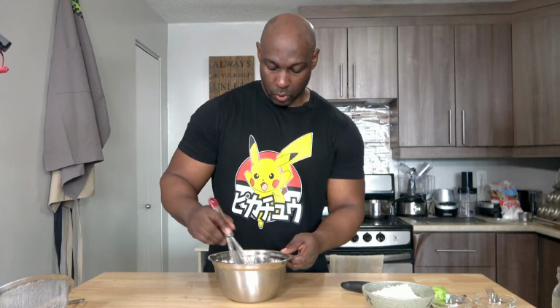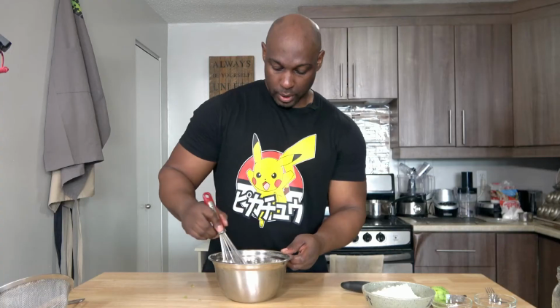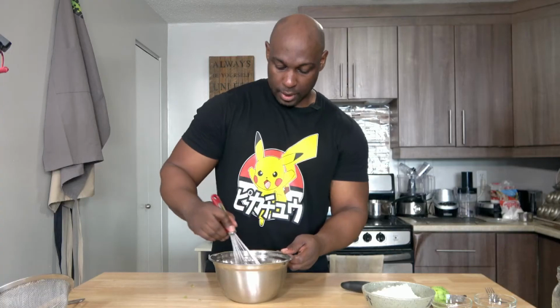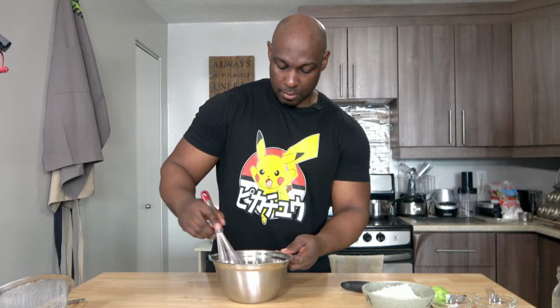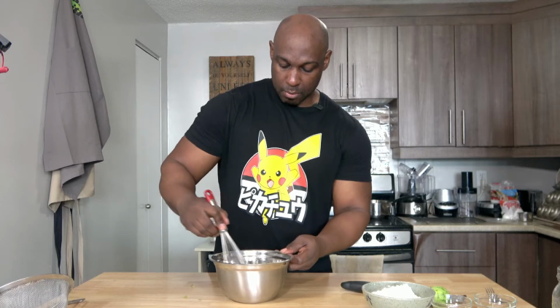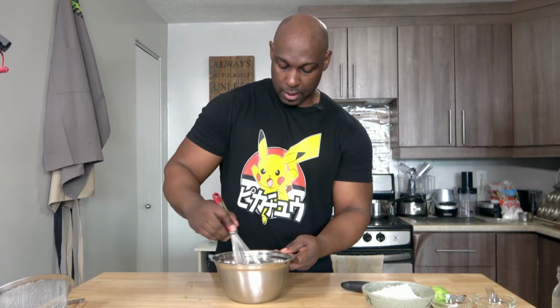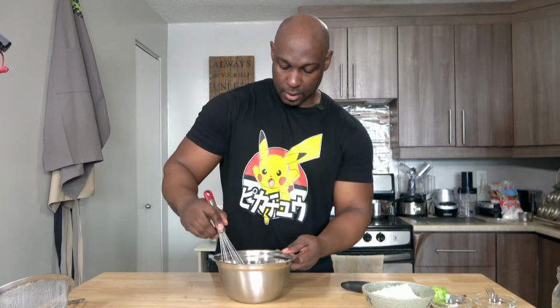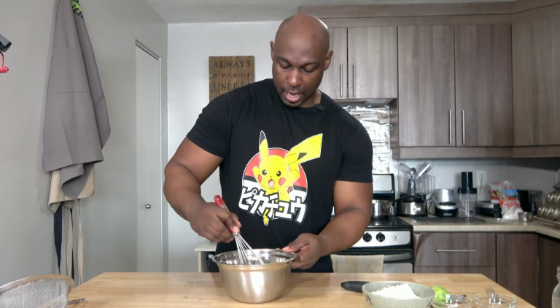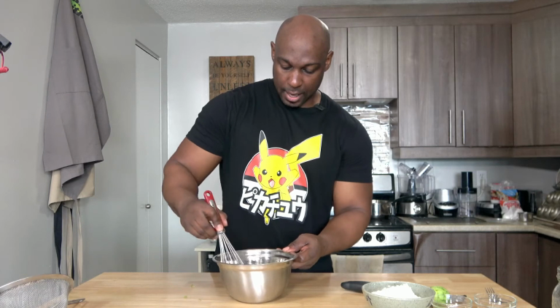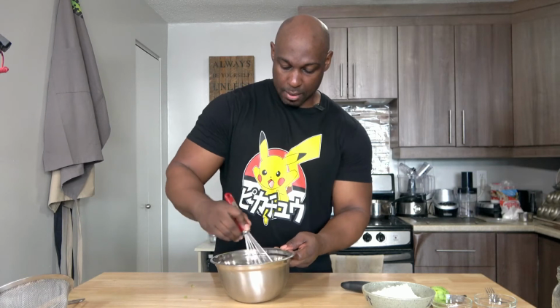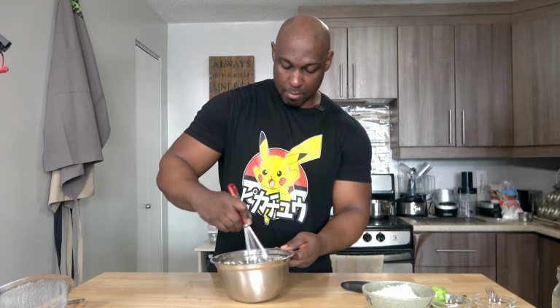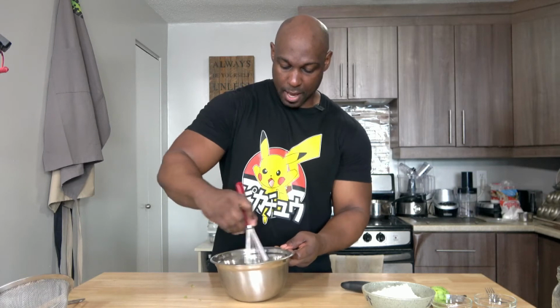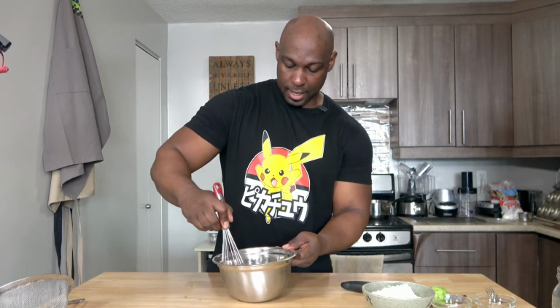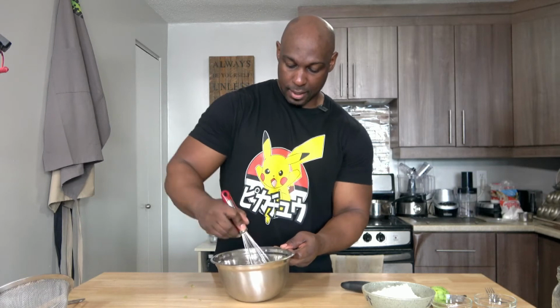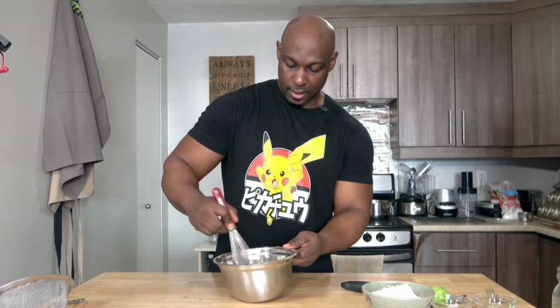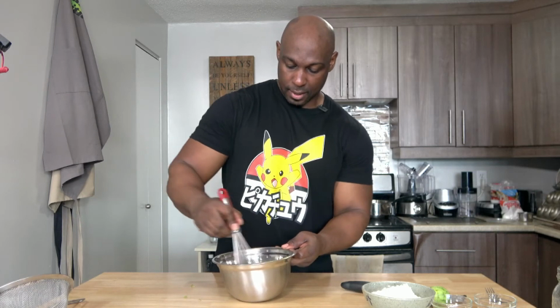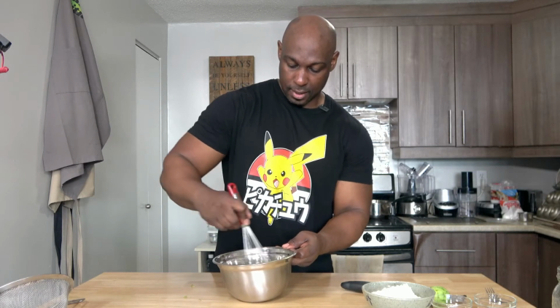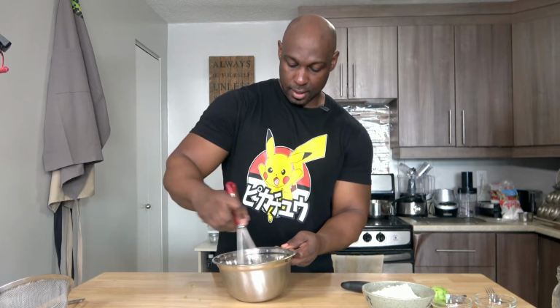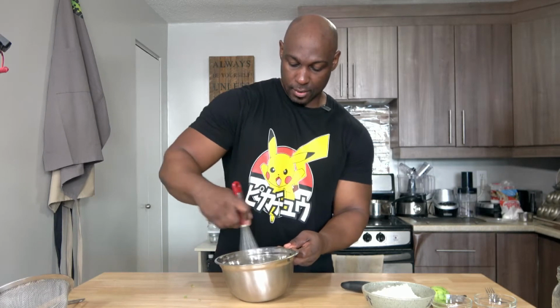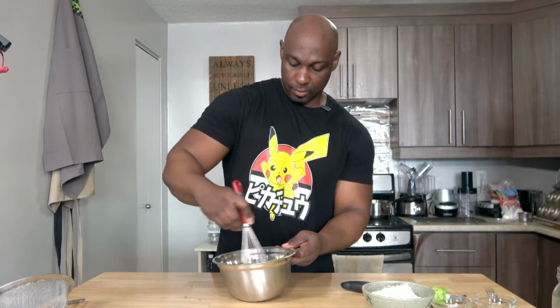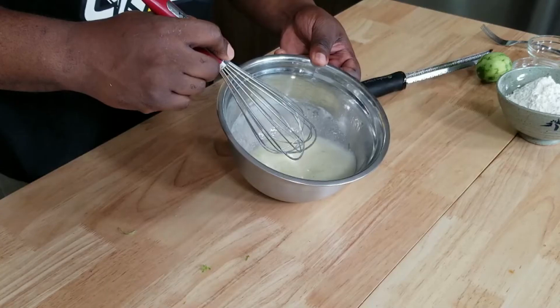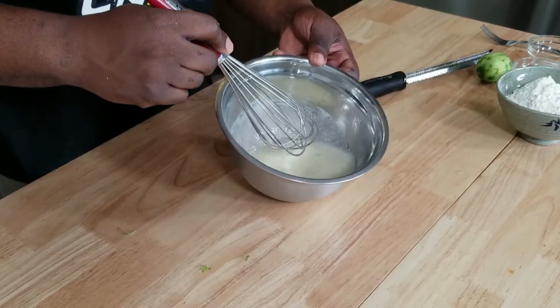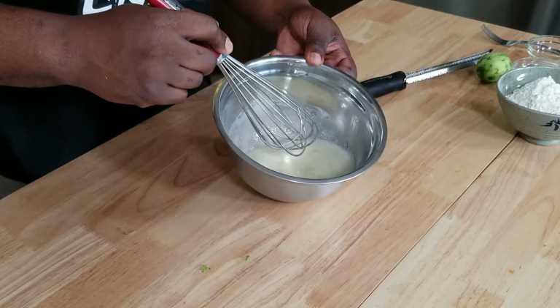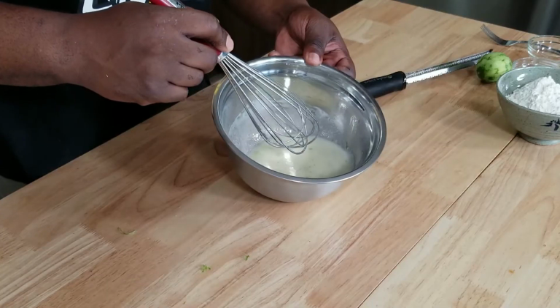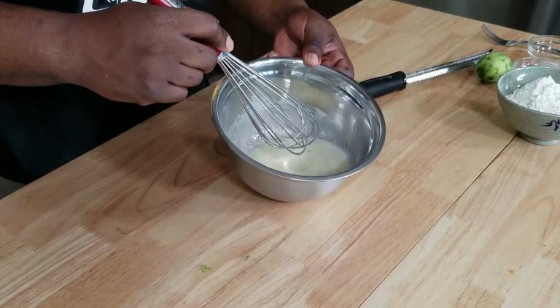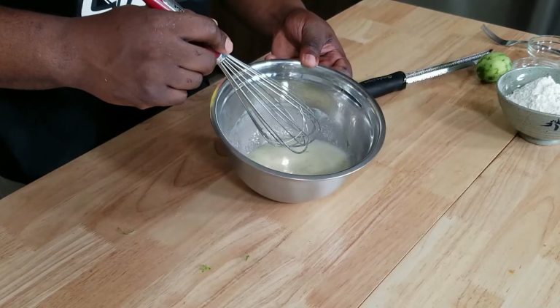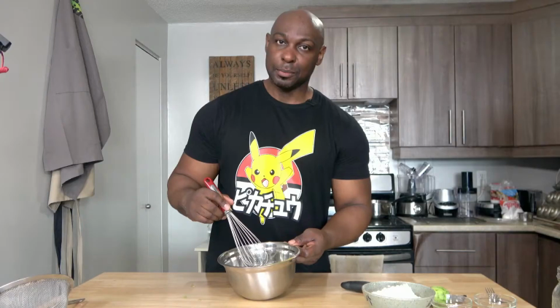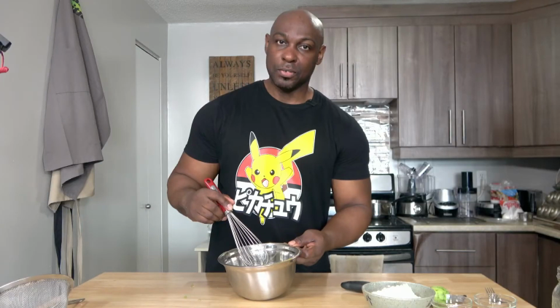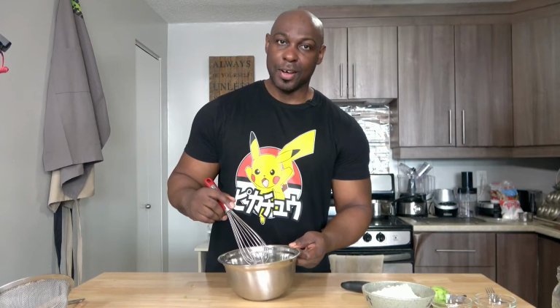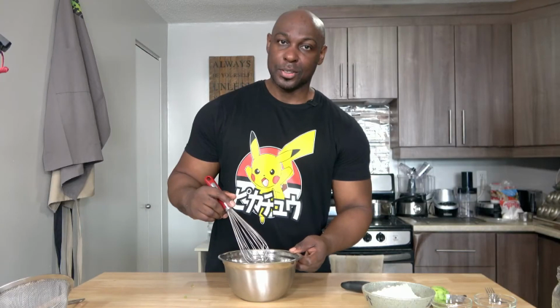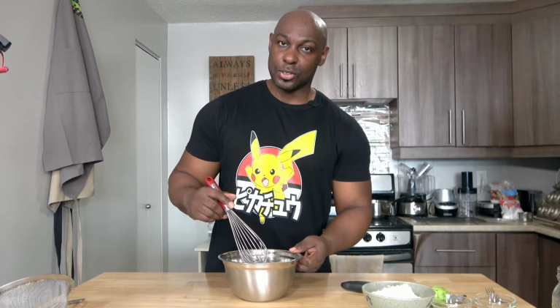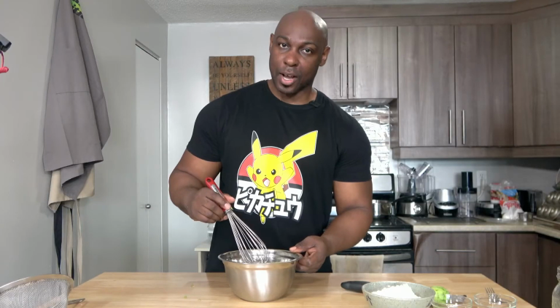Quickly mix and combine. Et voila, let's move on to the dry.